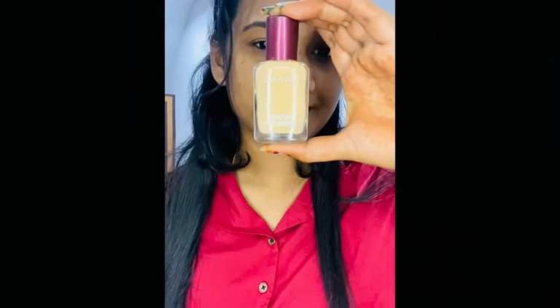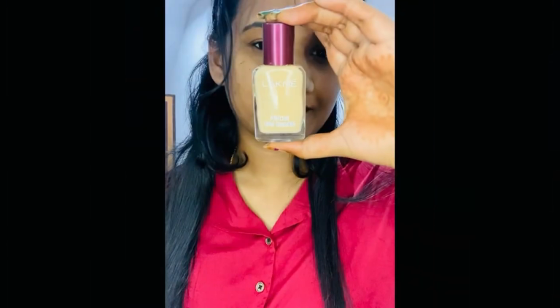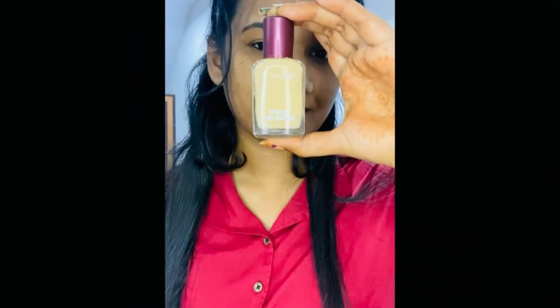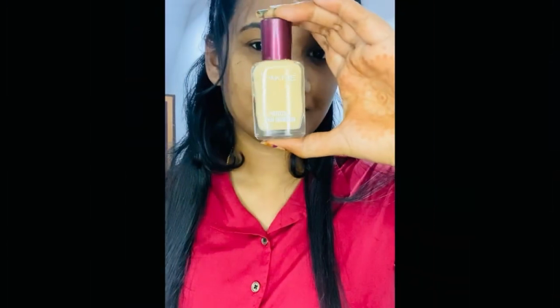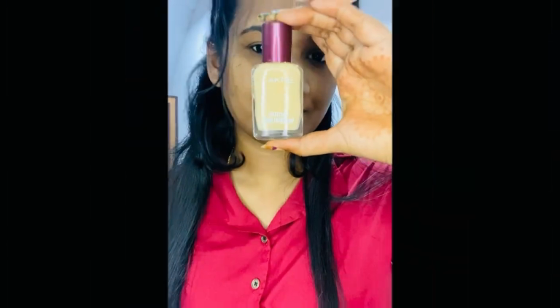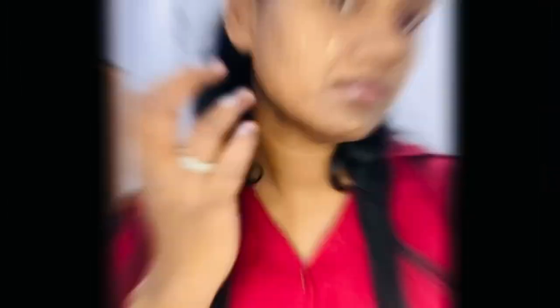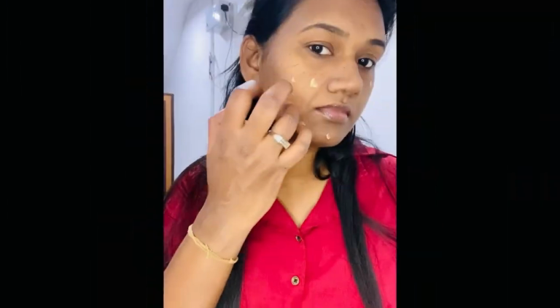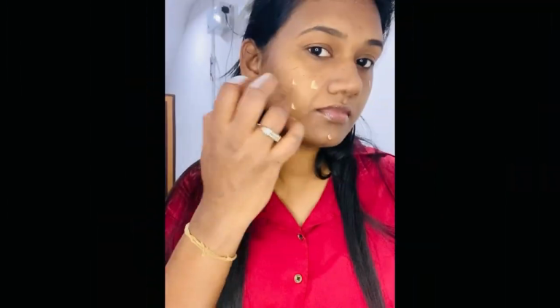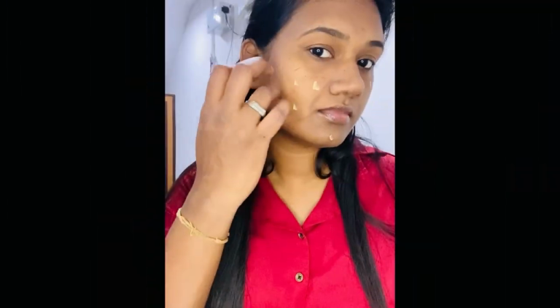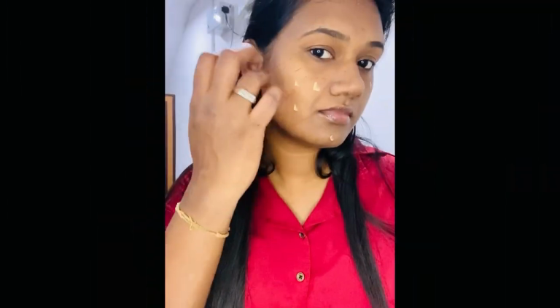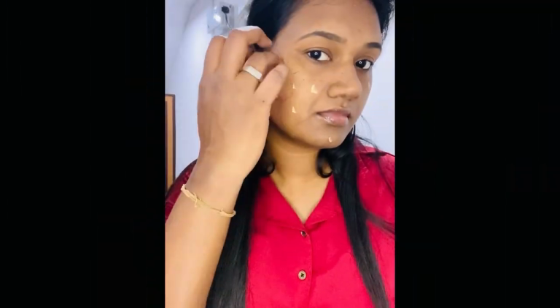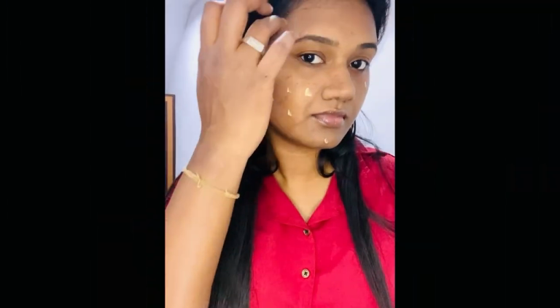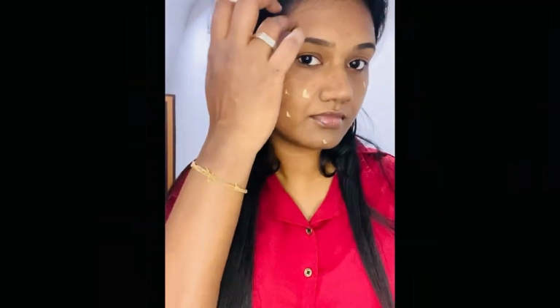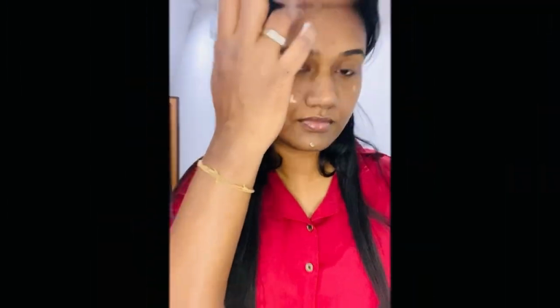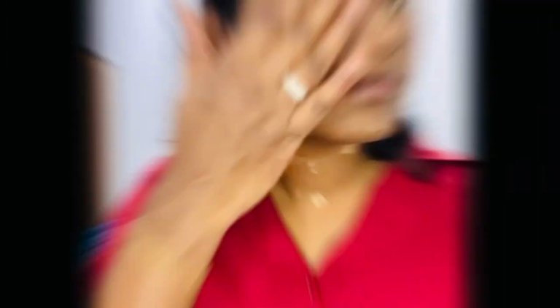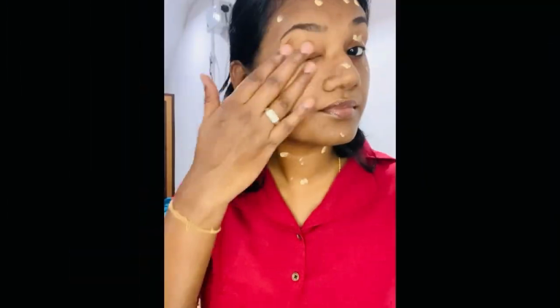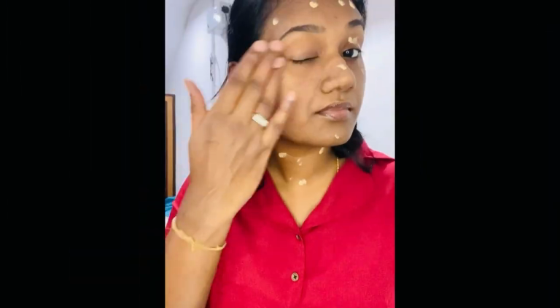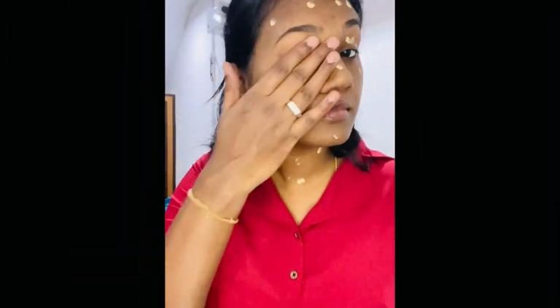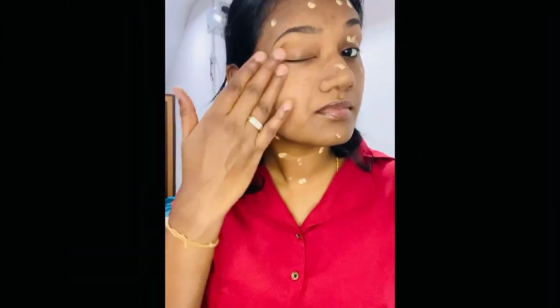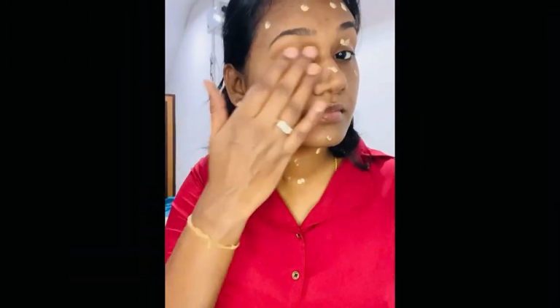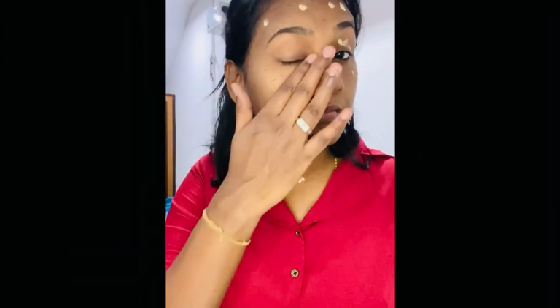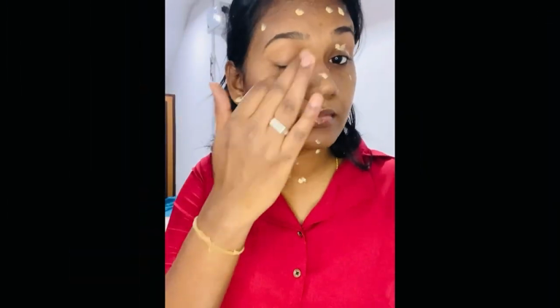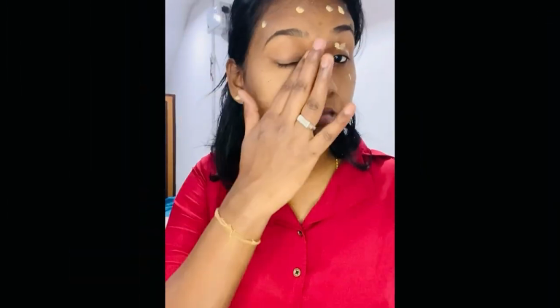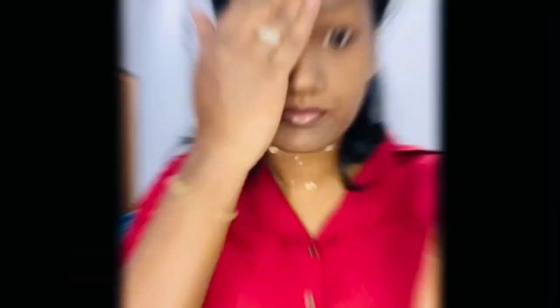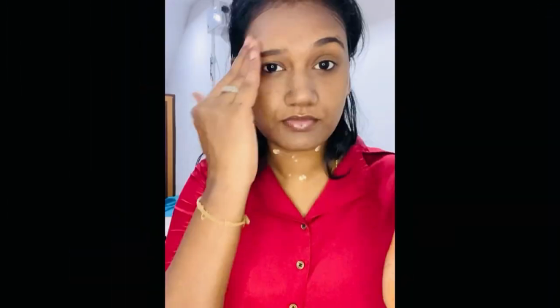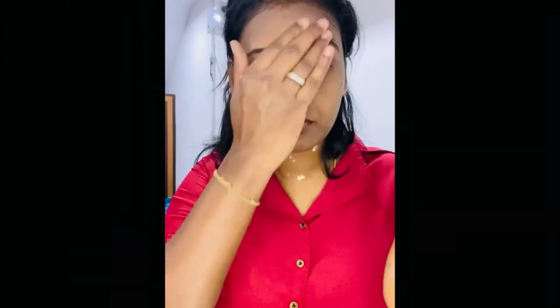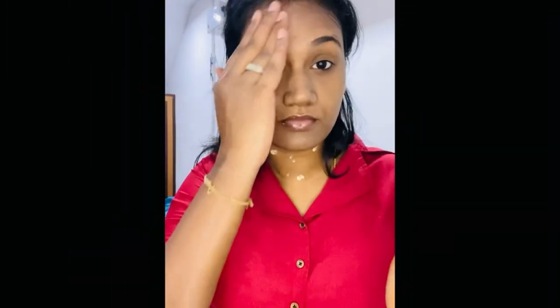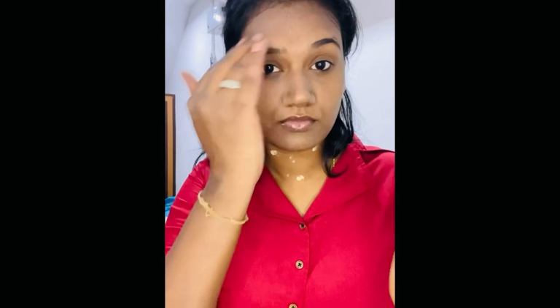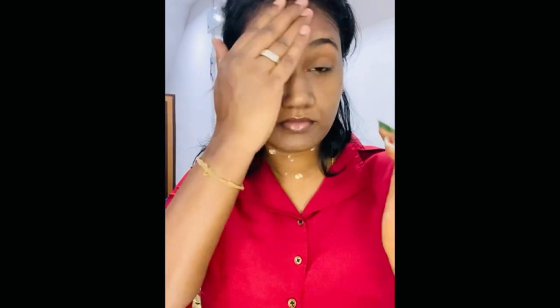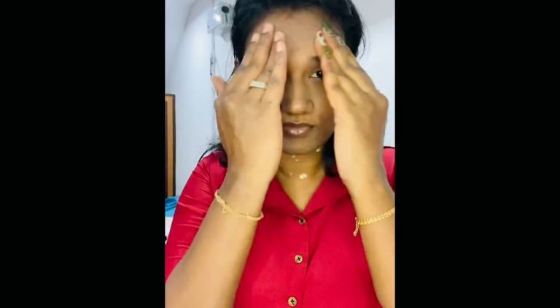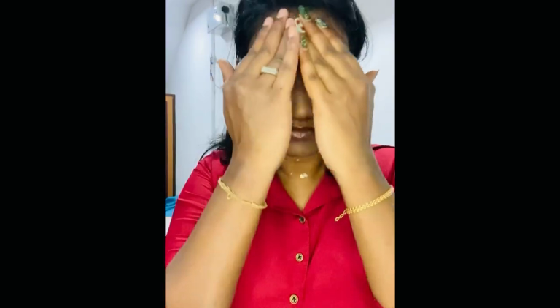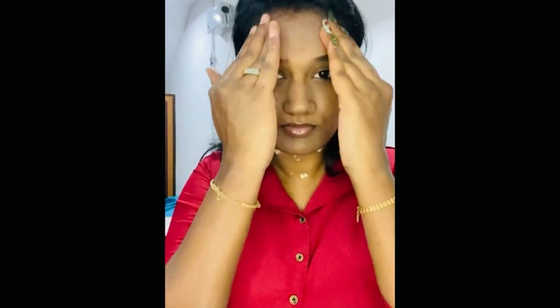Next, I'm going to use a liquid foundation. I'm going to use a shade that gives brightness.